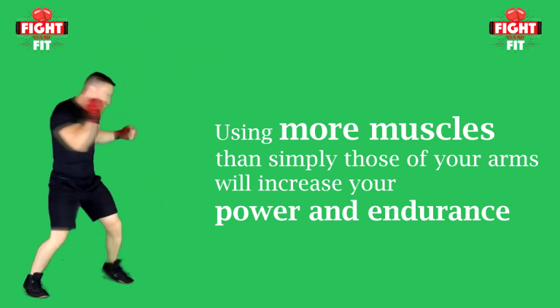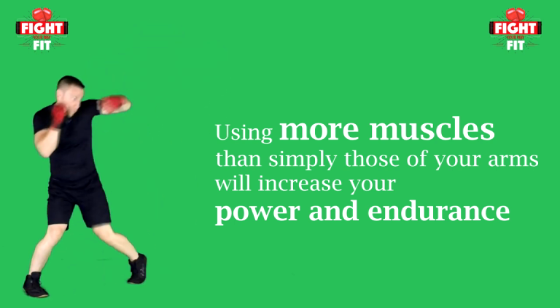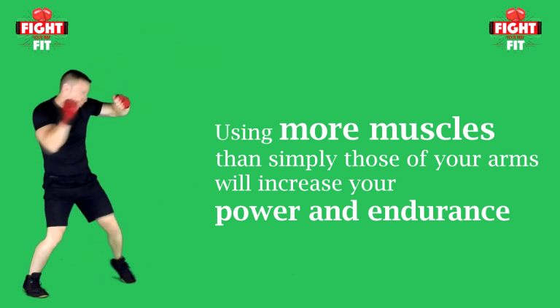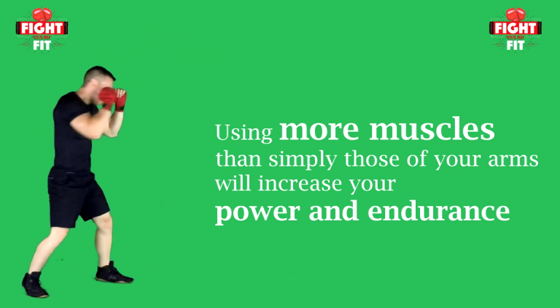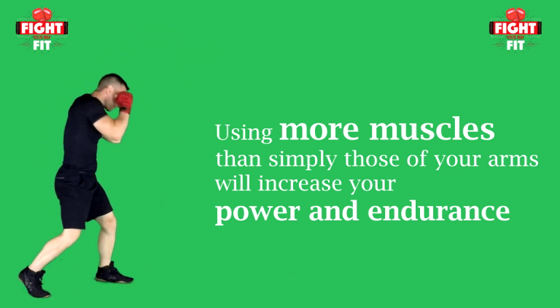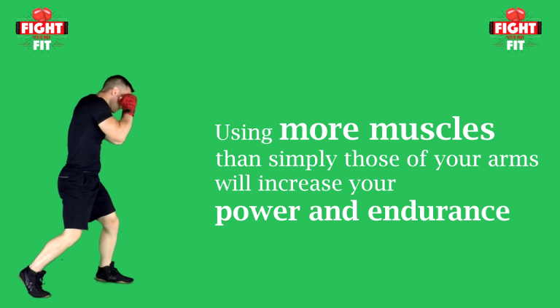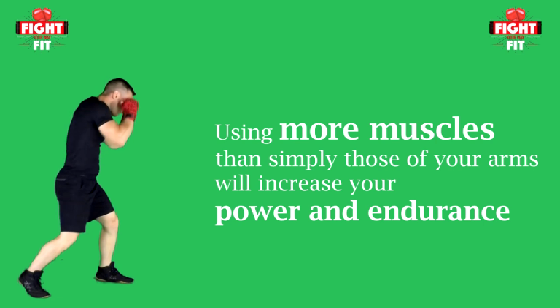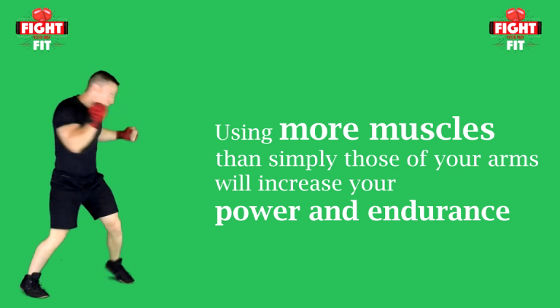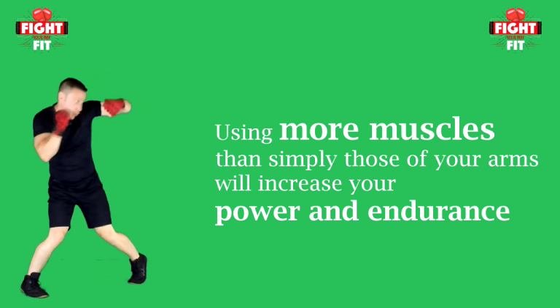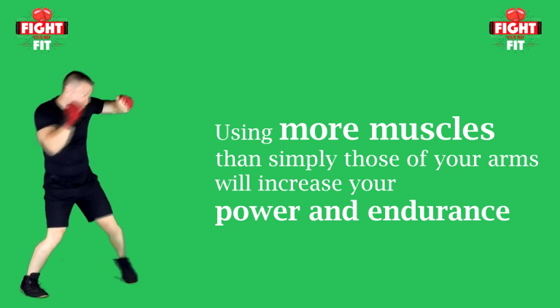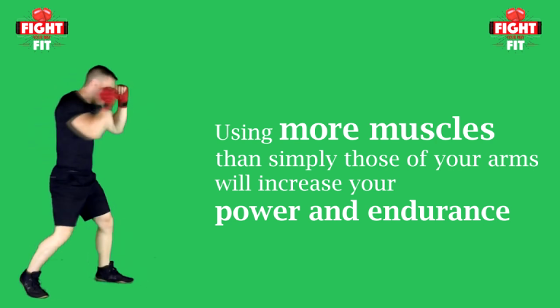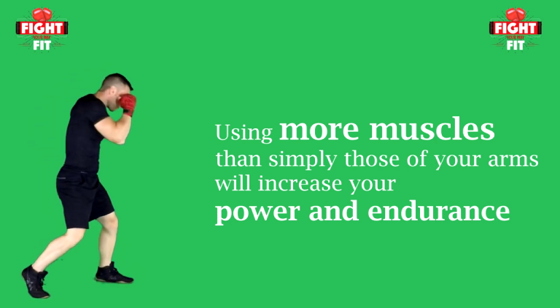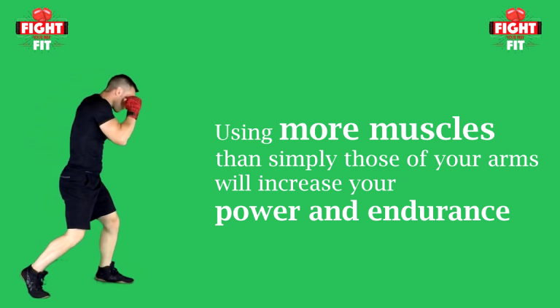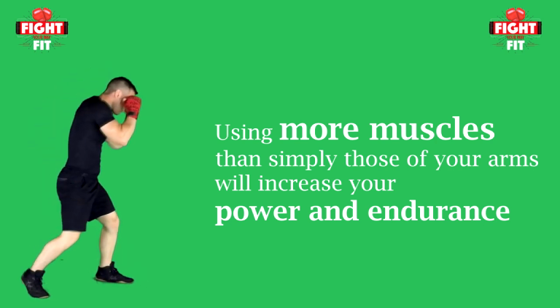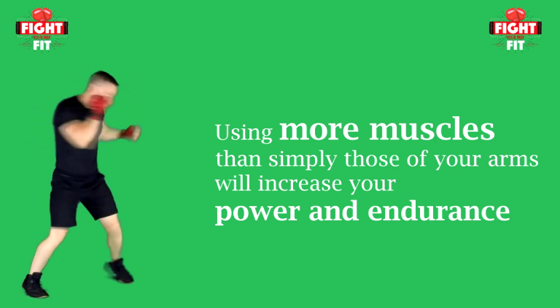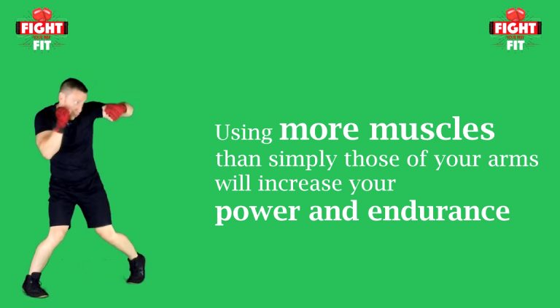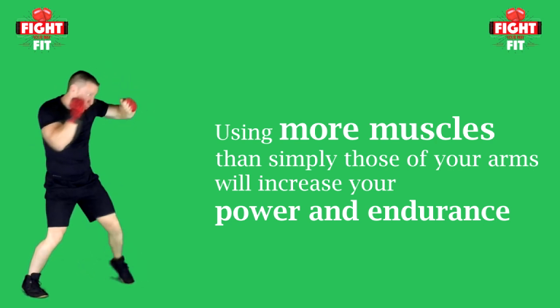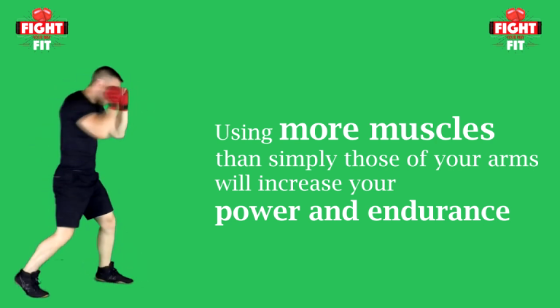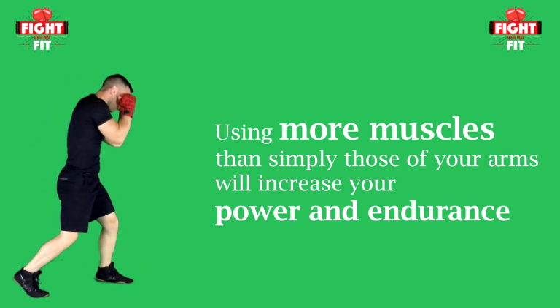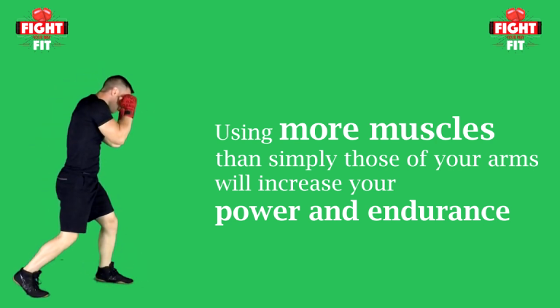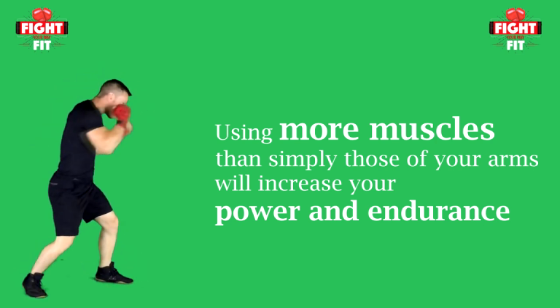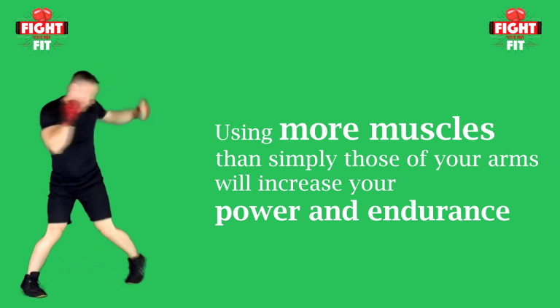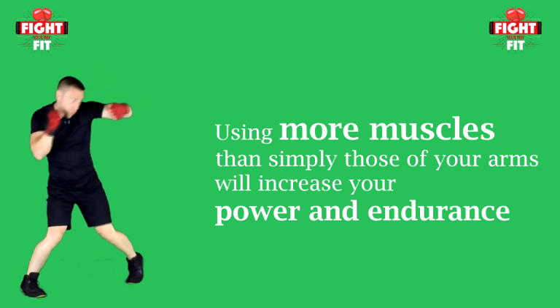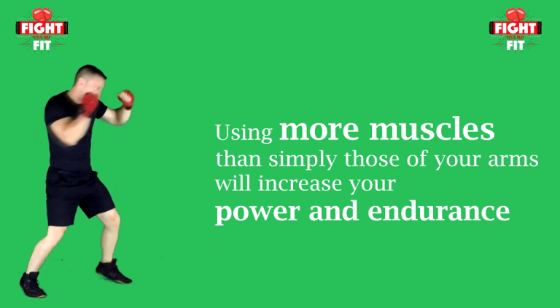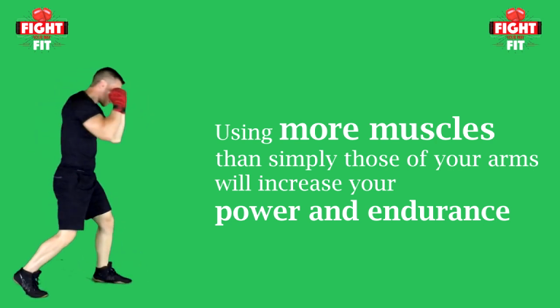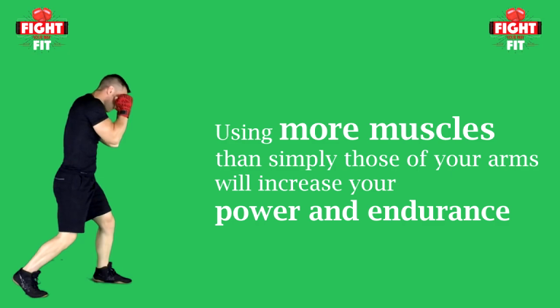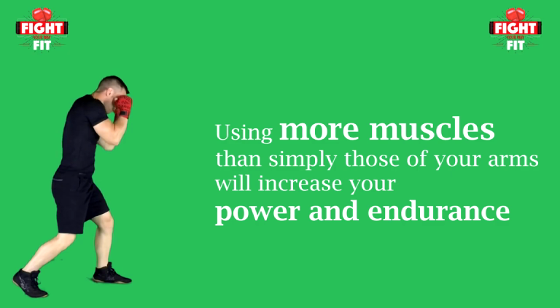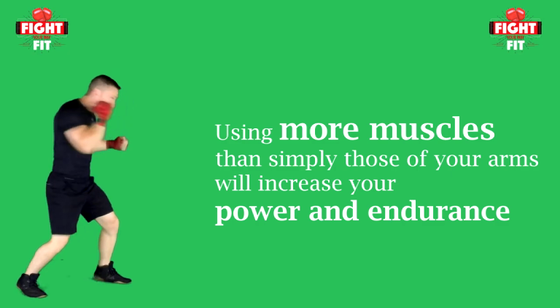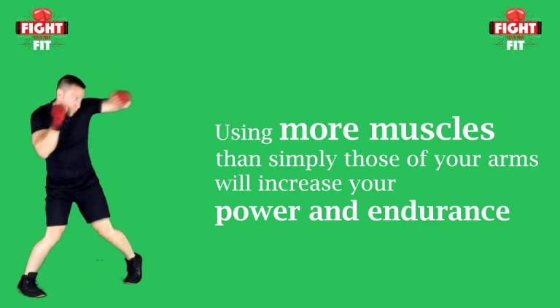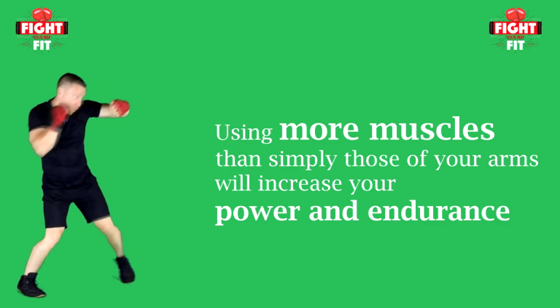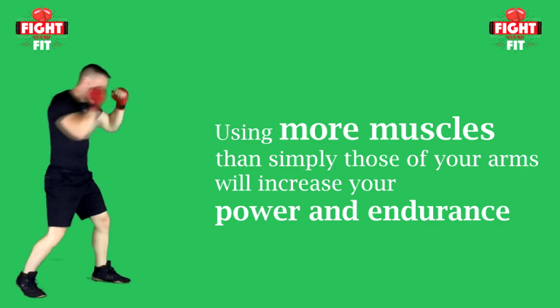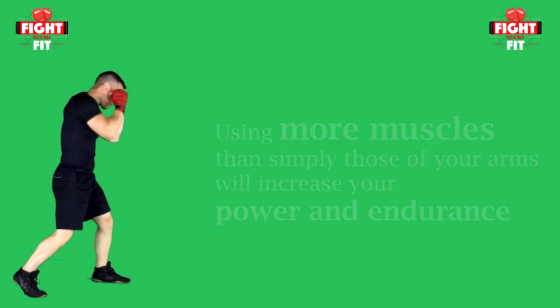Not only will using those larger muscles help increase the power of your hook, they will also take much longer to fatigue than simply using the smaller muscles of your arm.